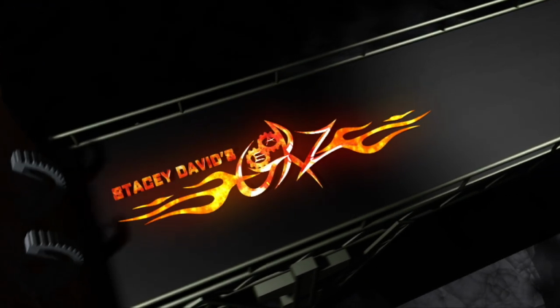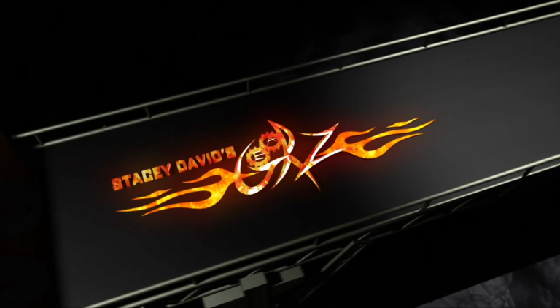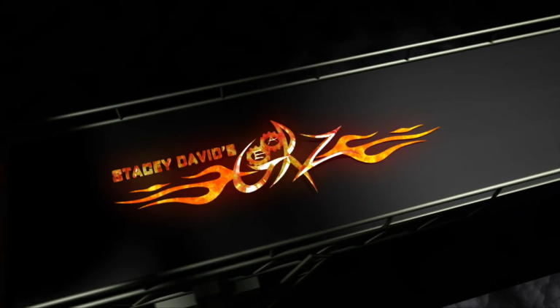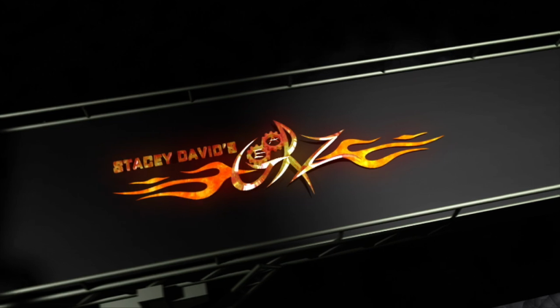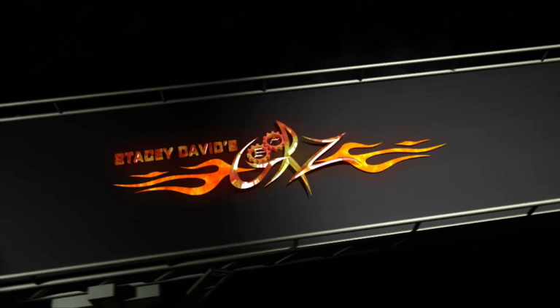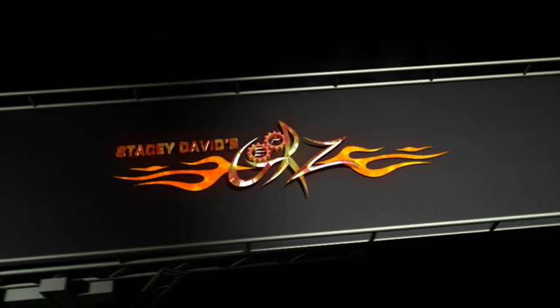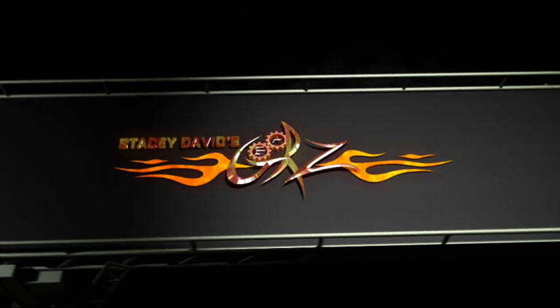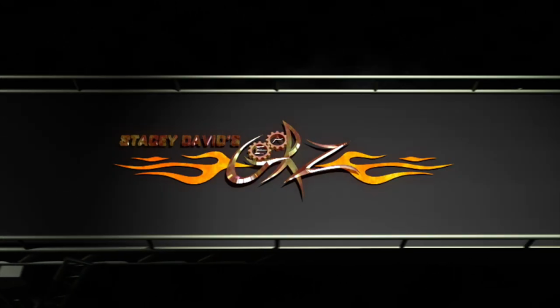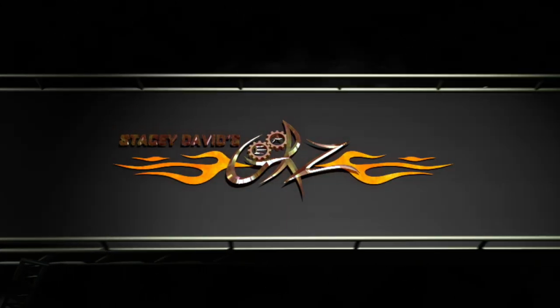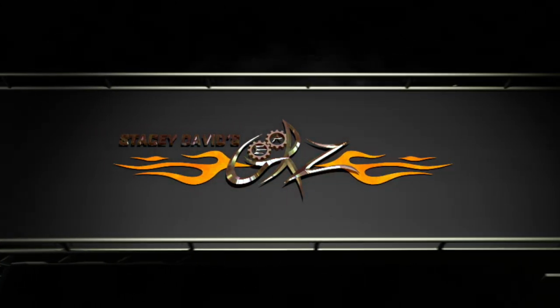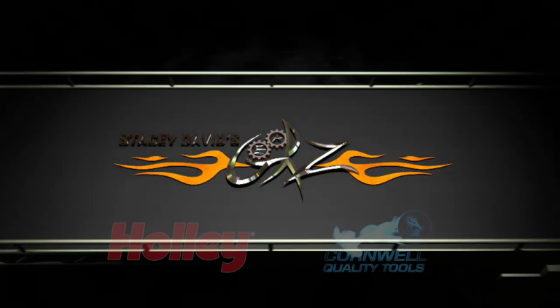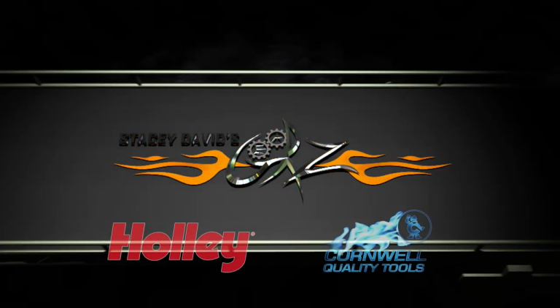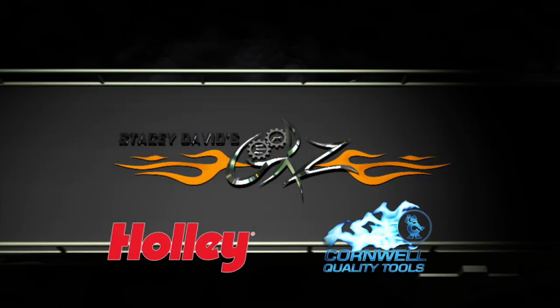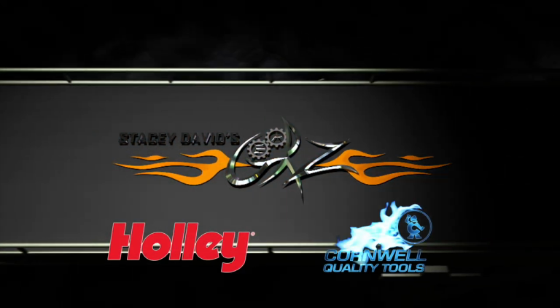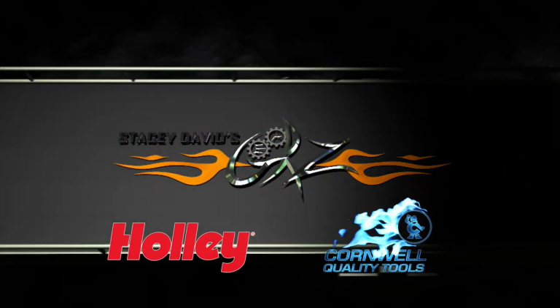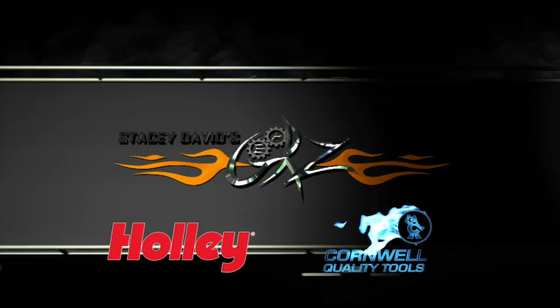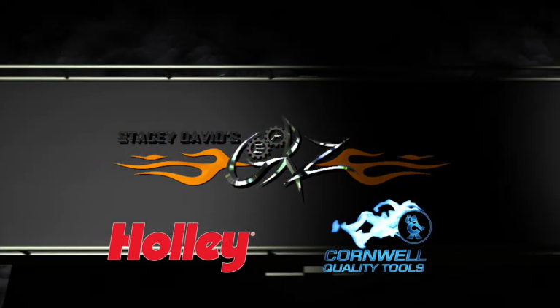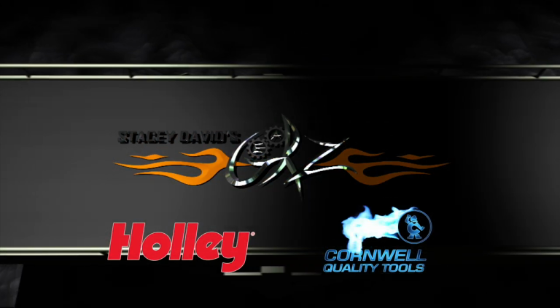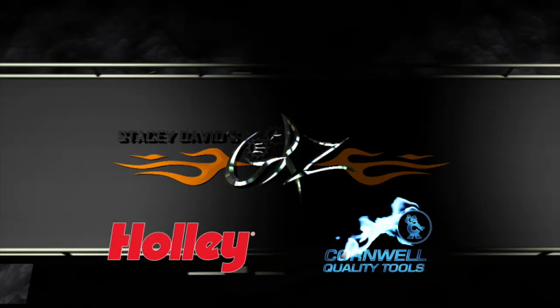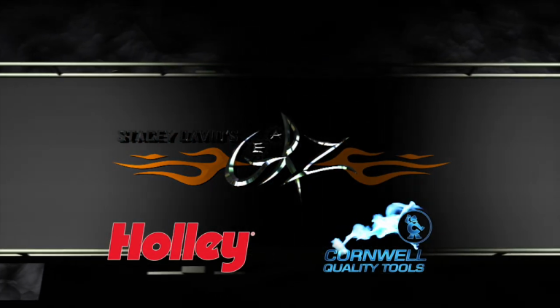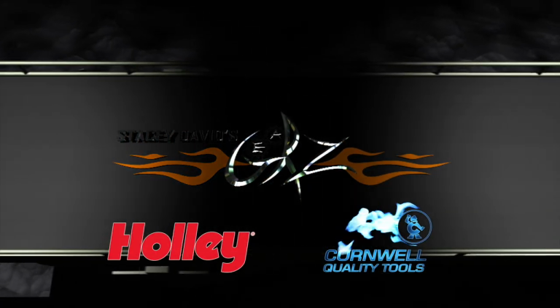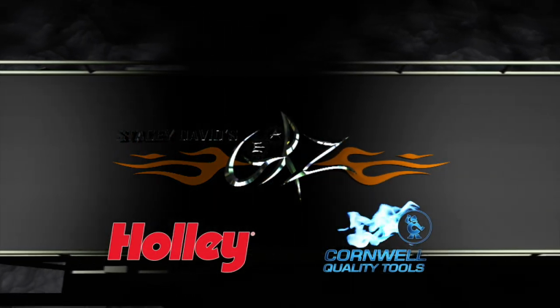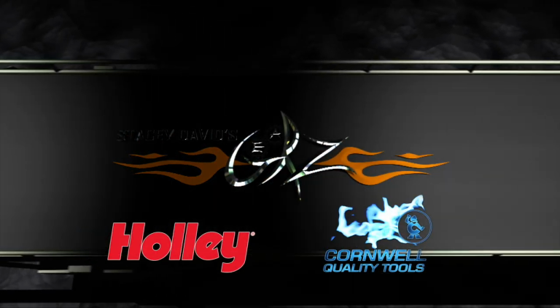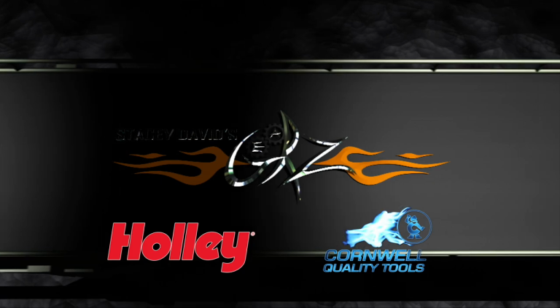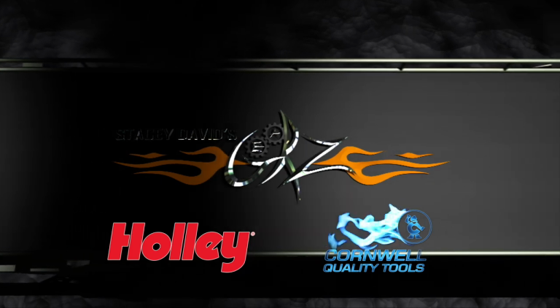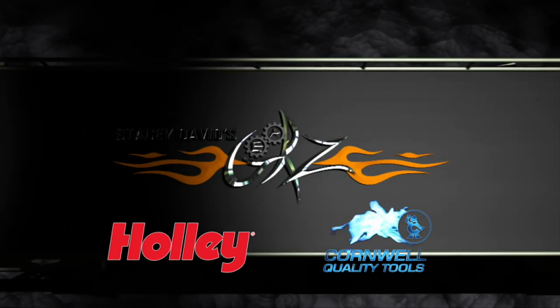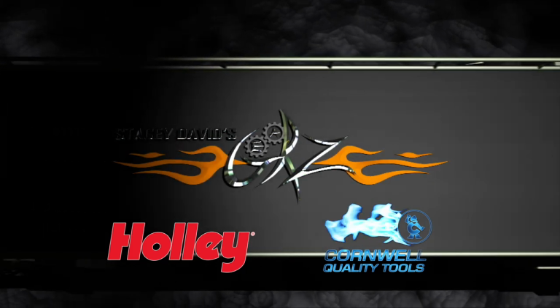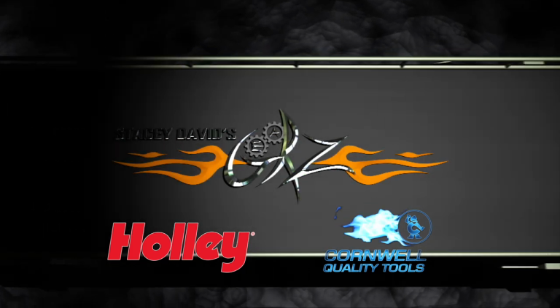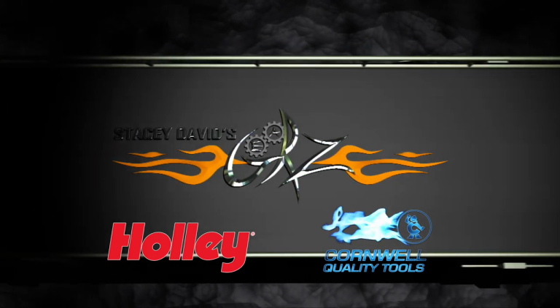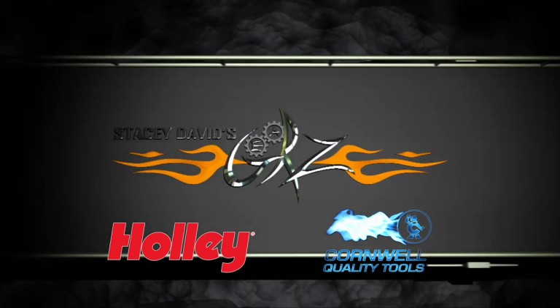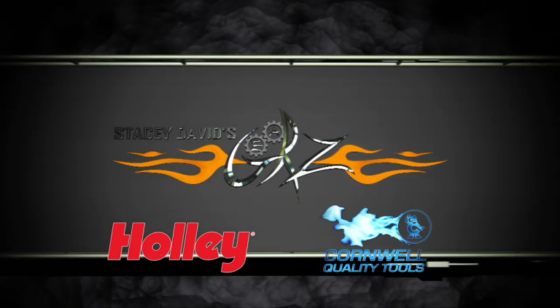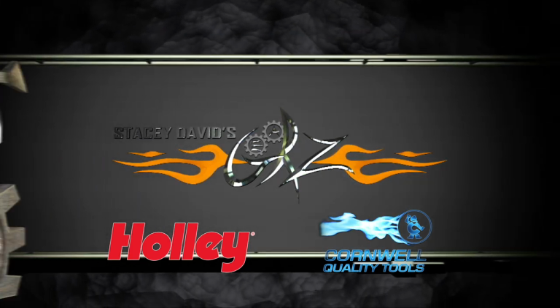Now, you're watching Gears, brought to you by Holley Performance Products — fuel your passion — and Cornwell Tools, the choice of professionals.